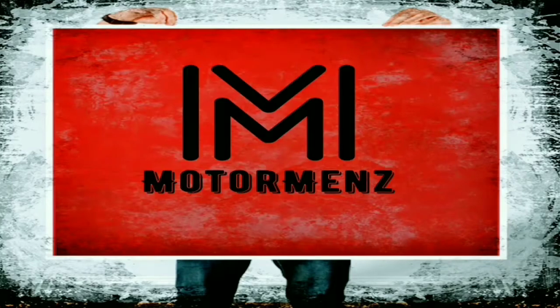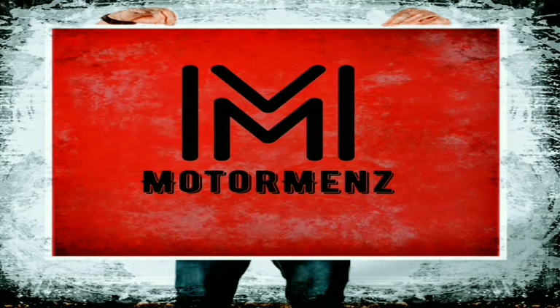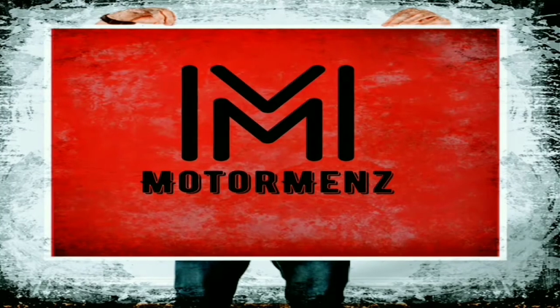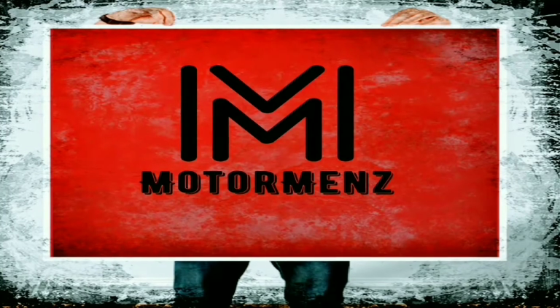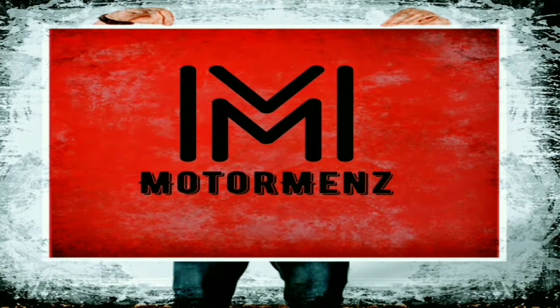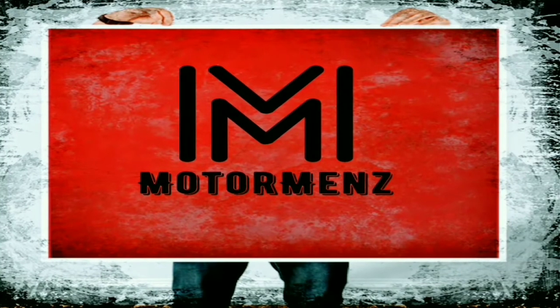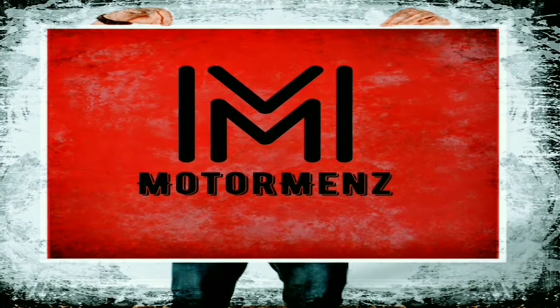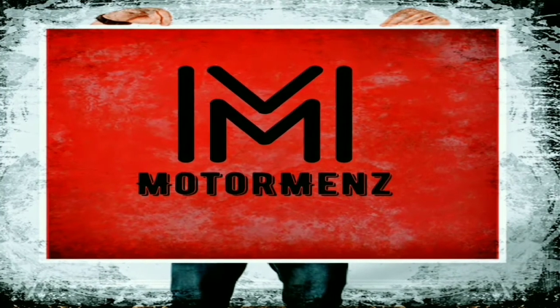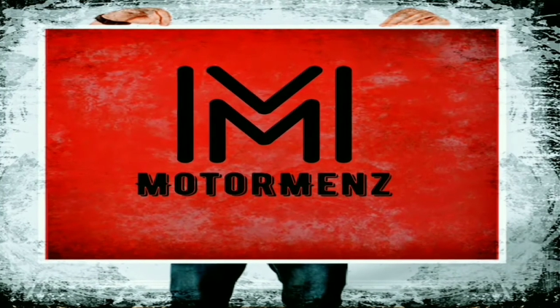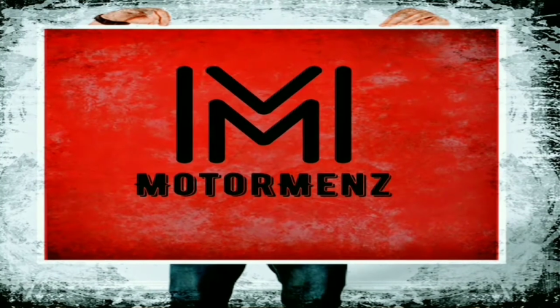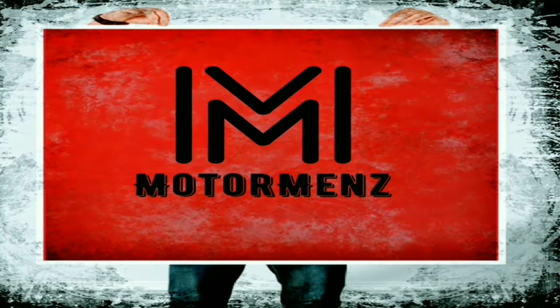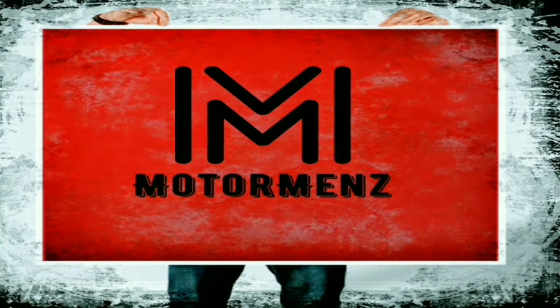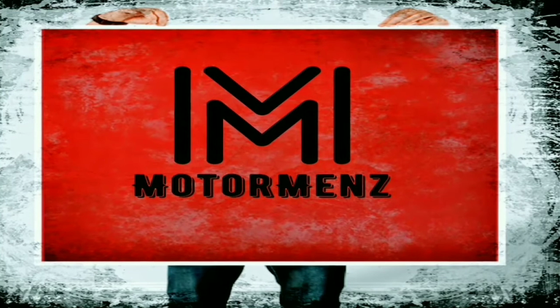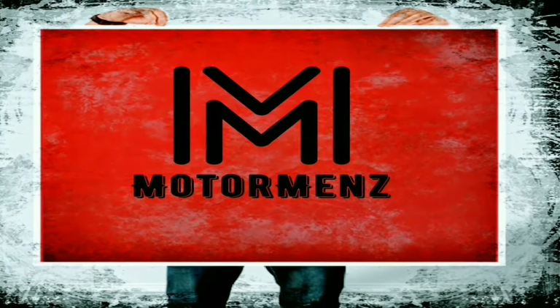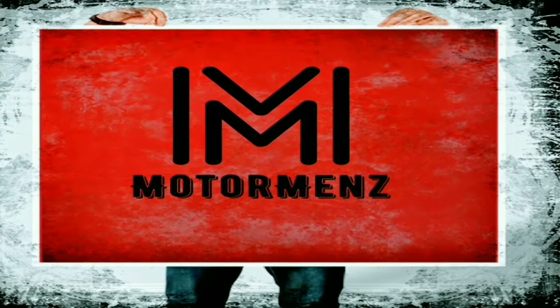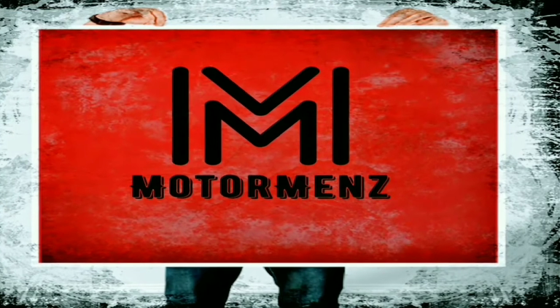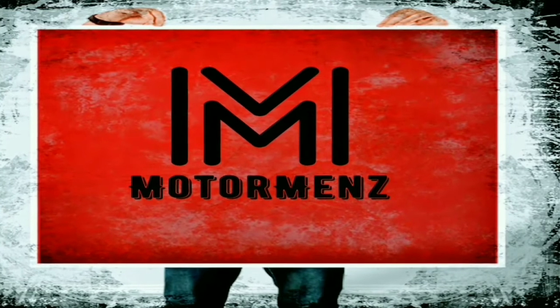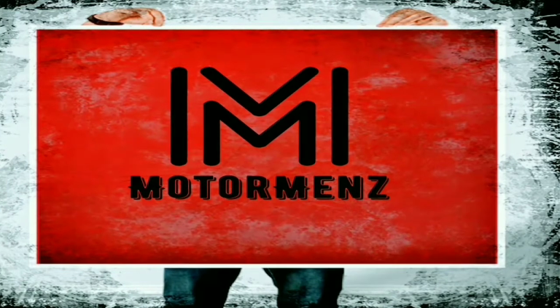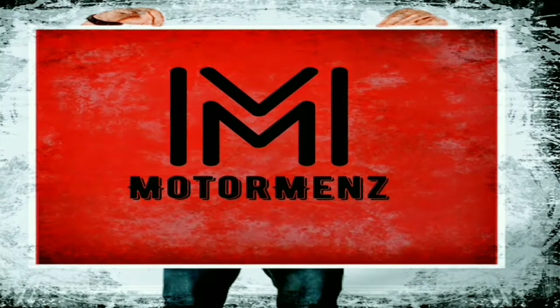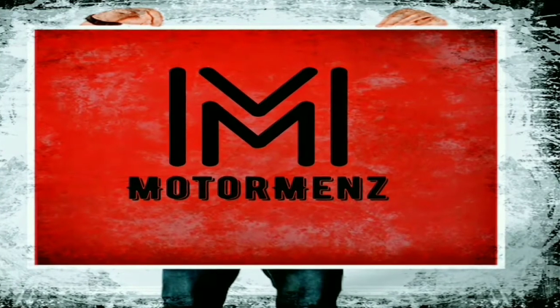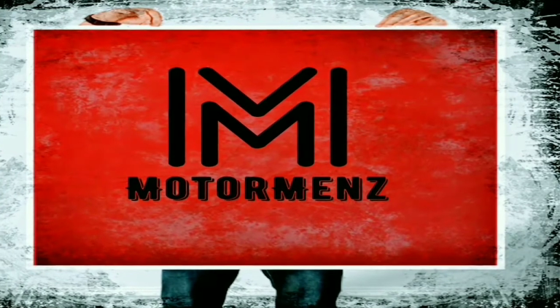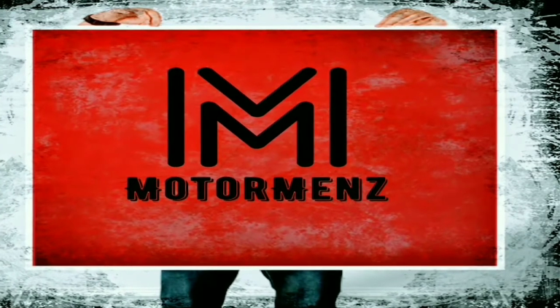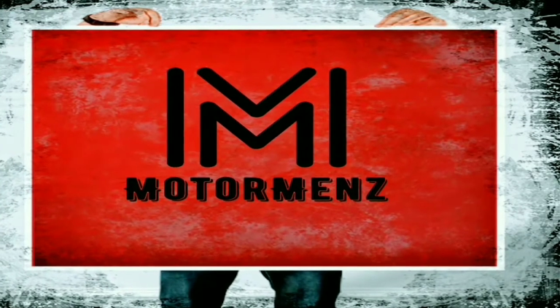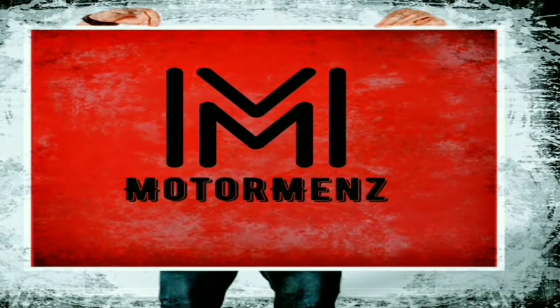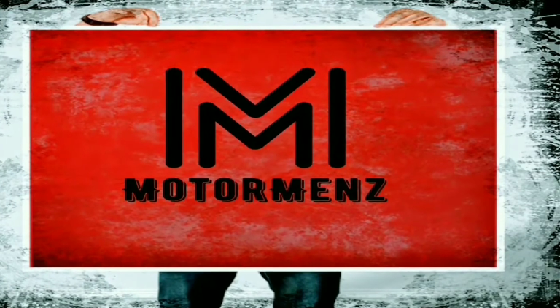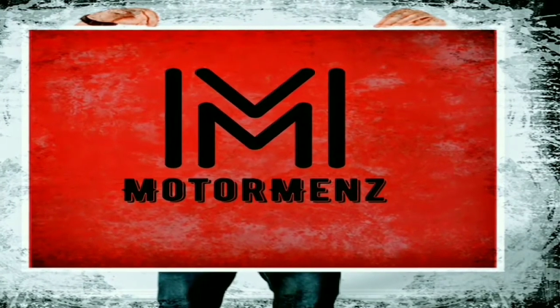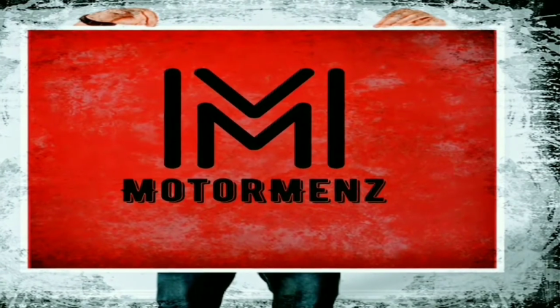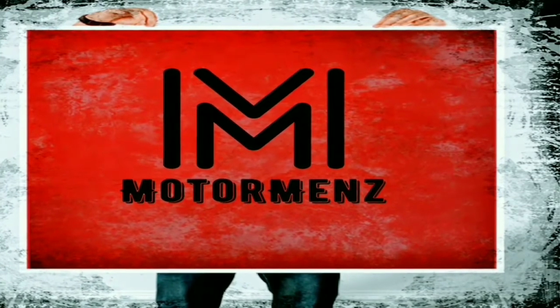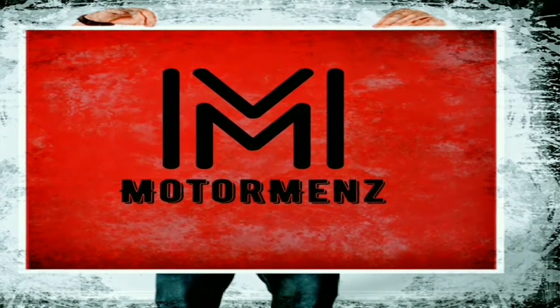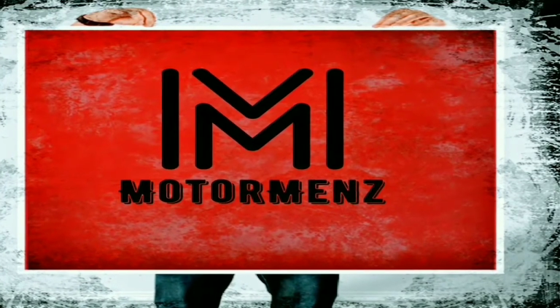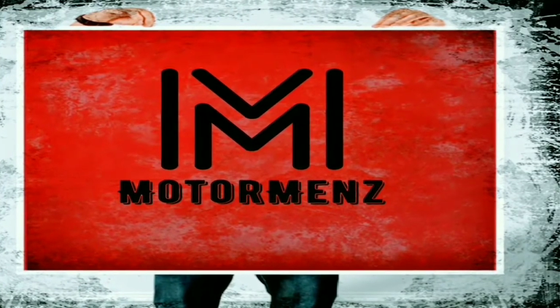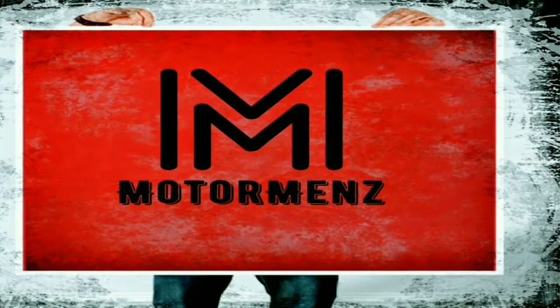Hi guys, welcome to Motormends, and welcome to another episode of weekly car updates.